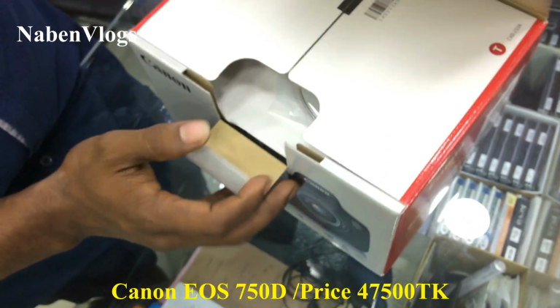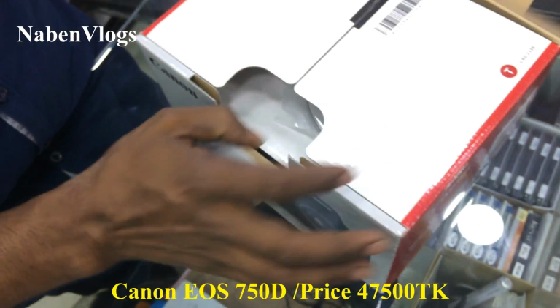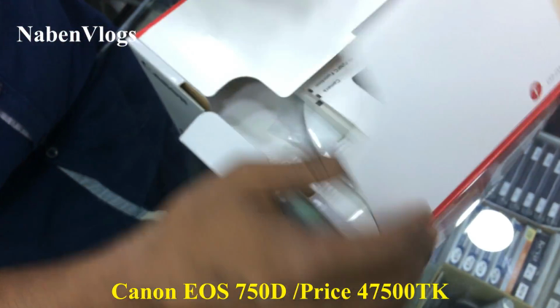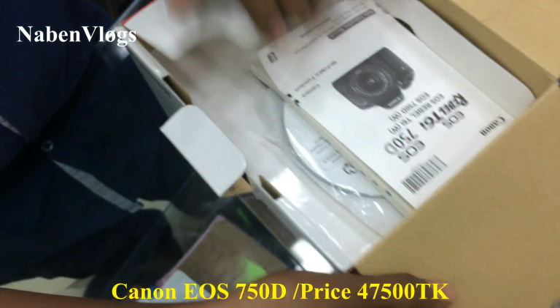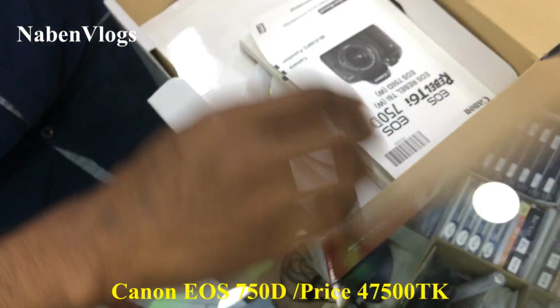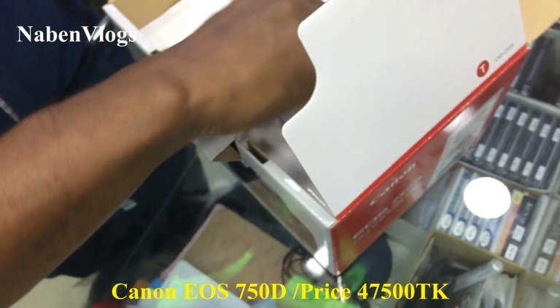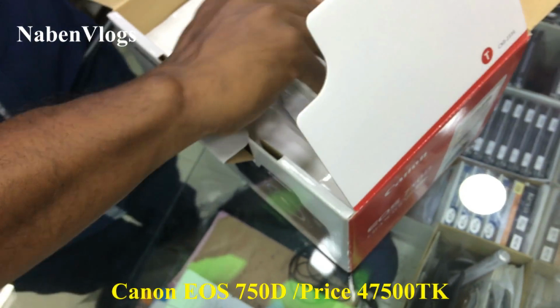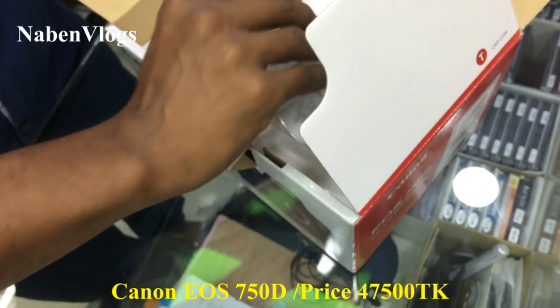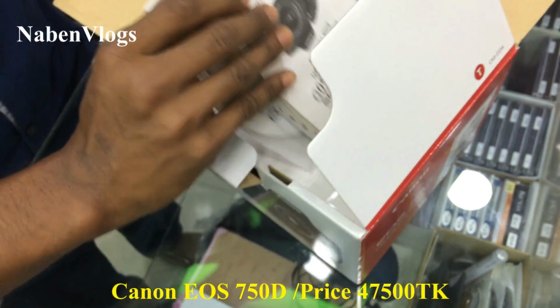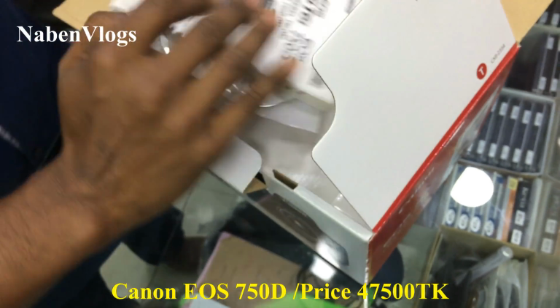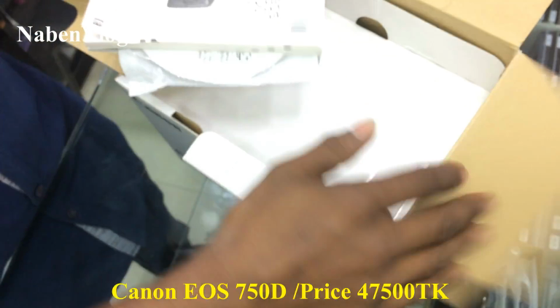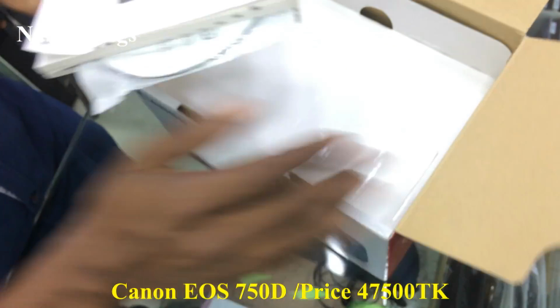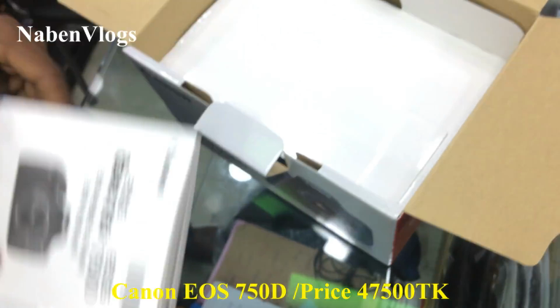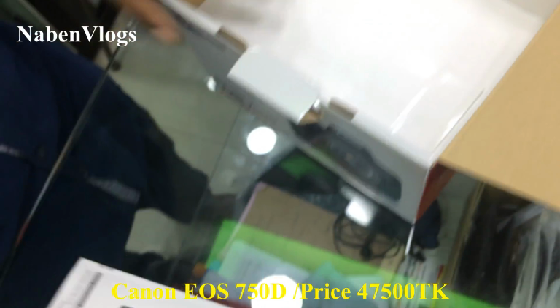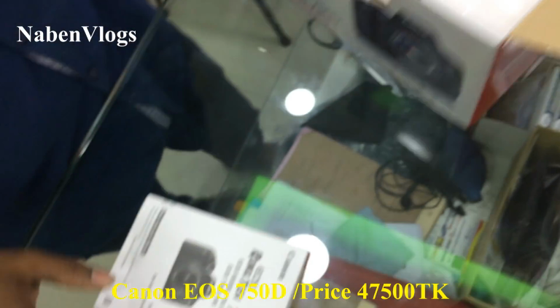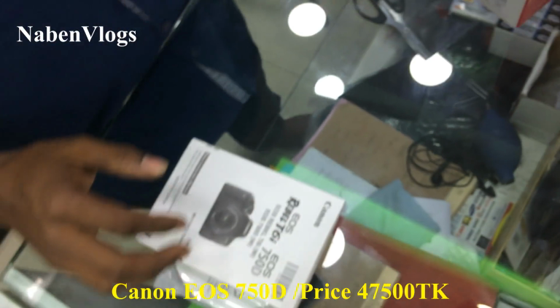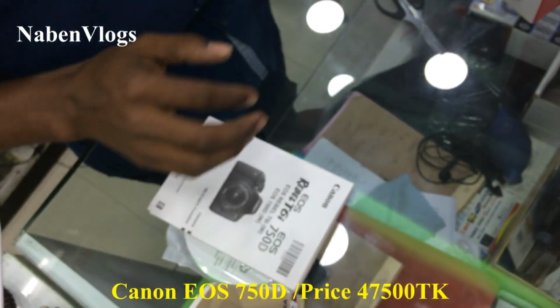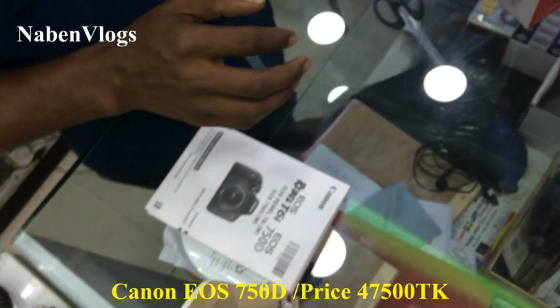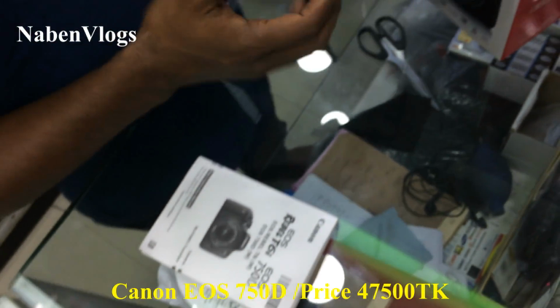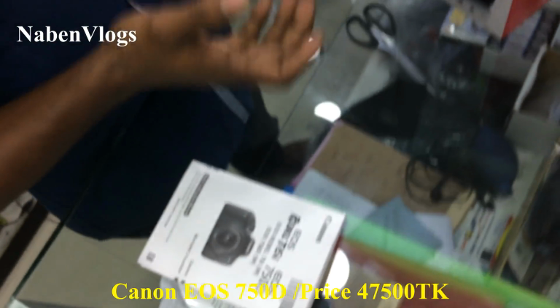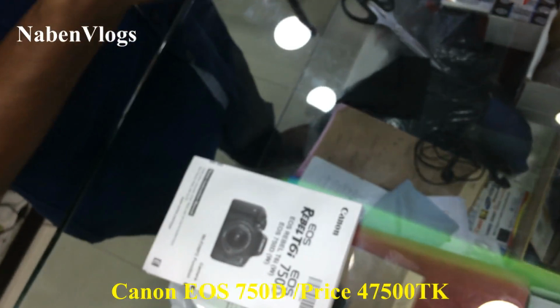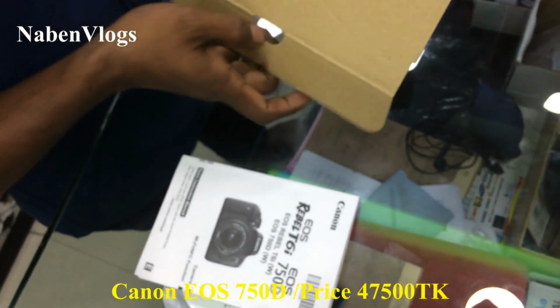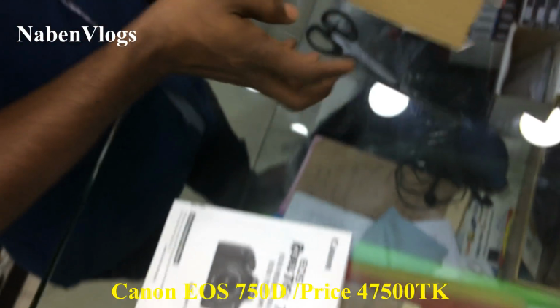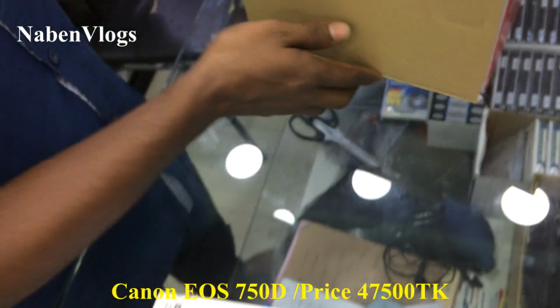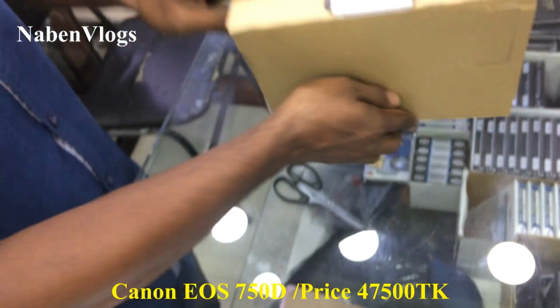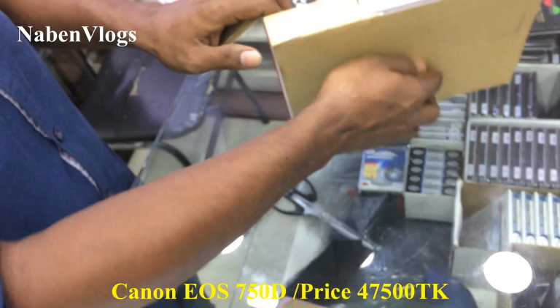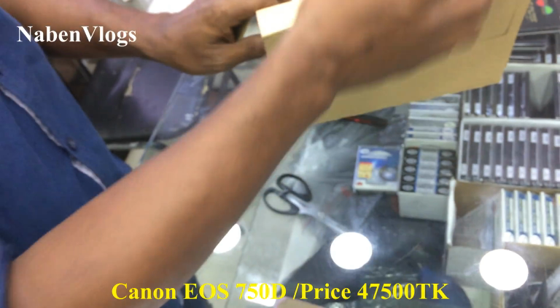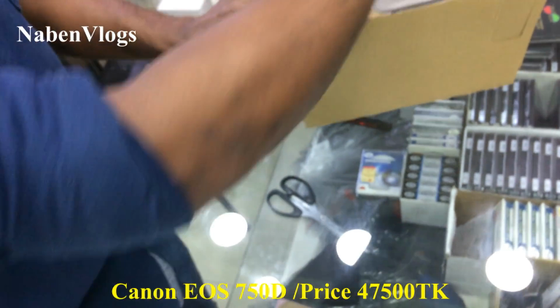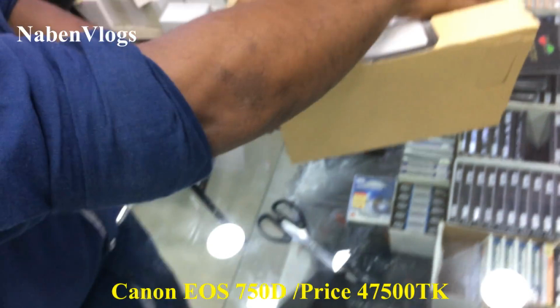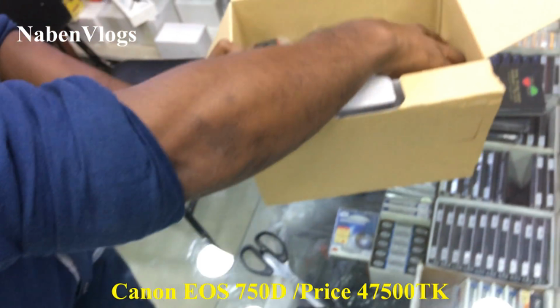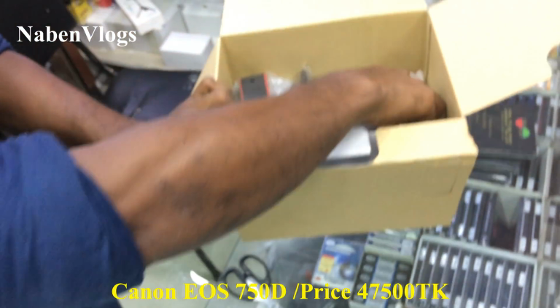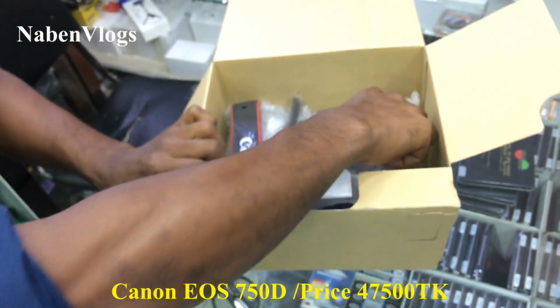This is my camera. It has a price tag. This is my lens. You can see it. Oh mama.